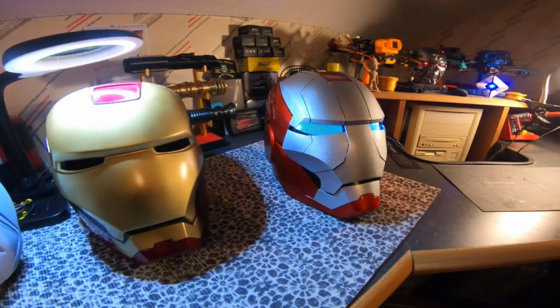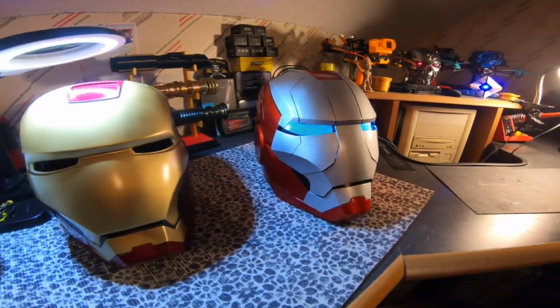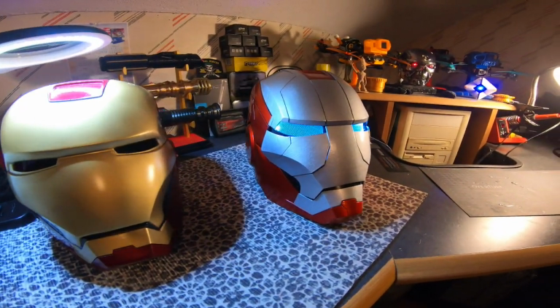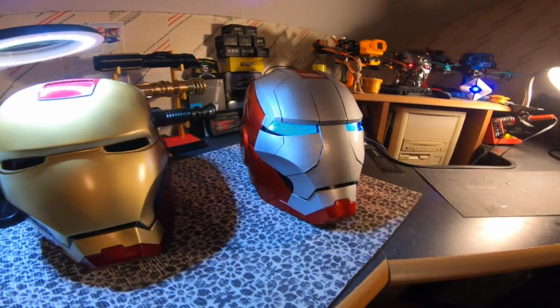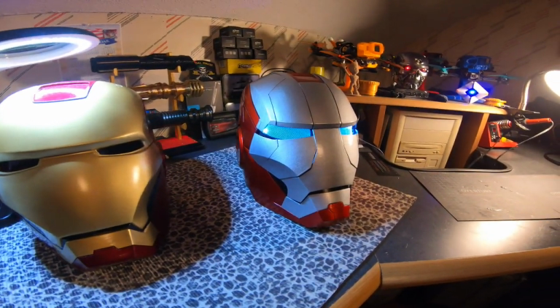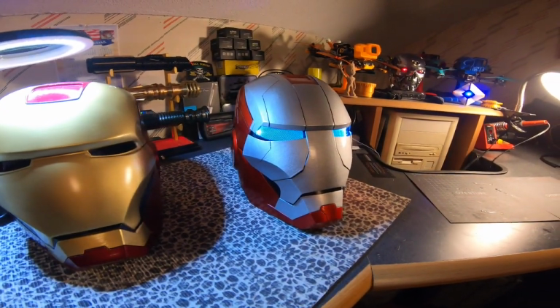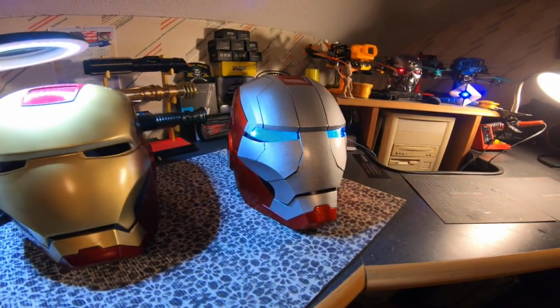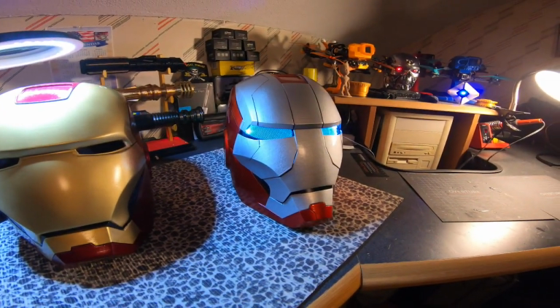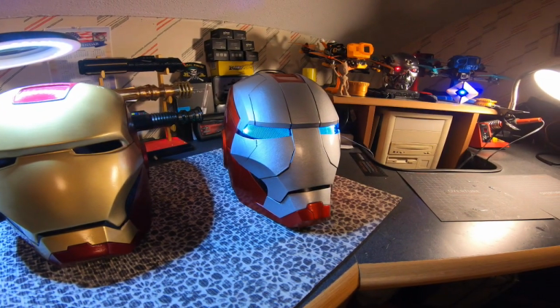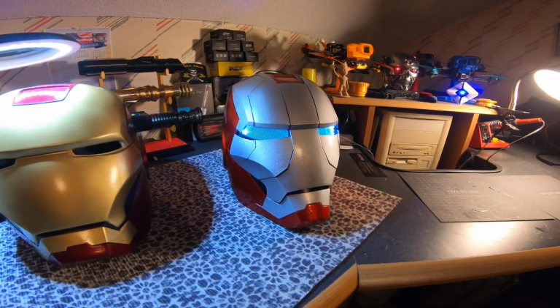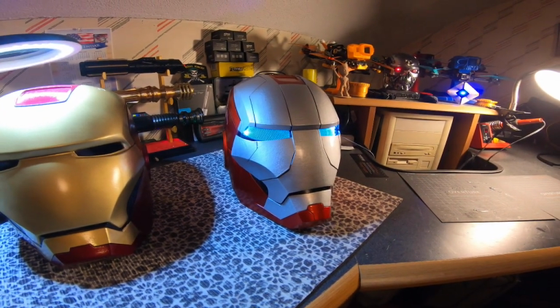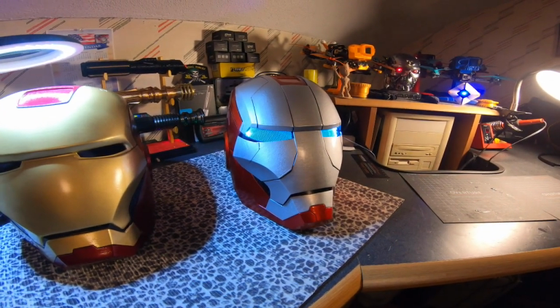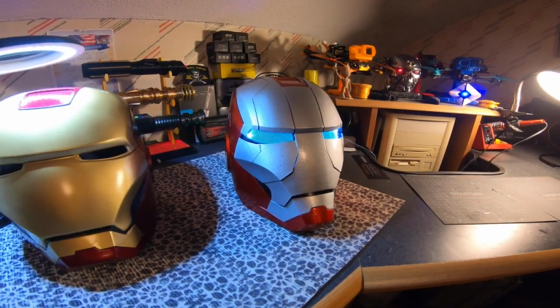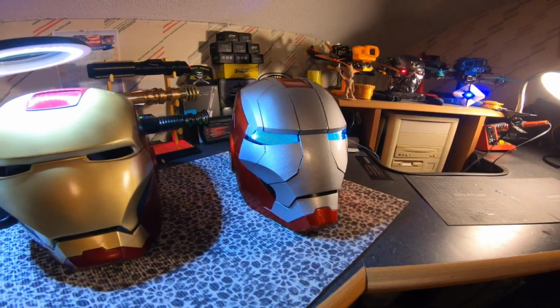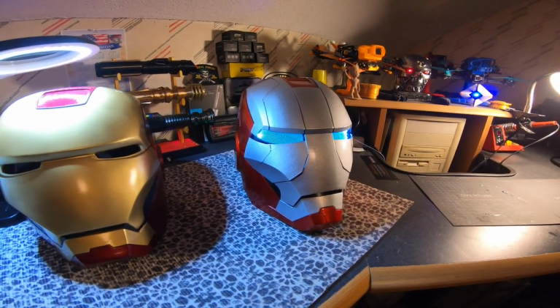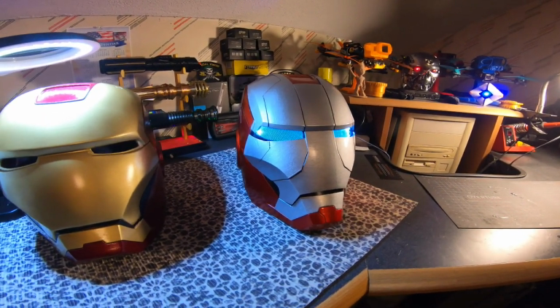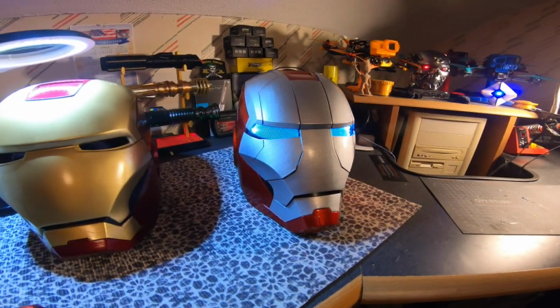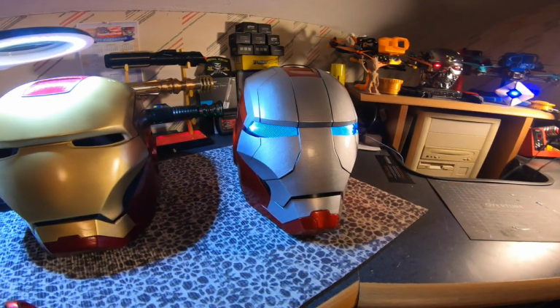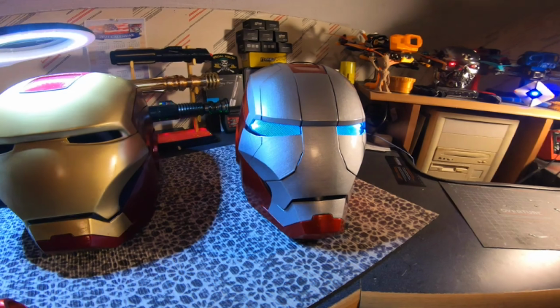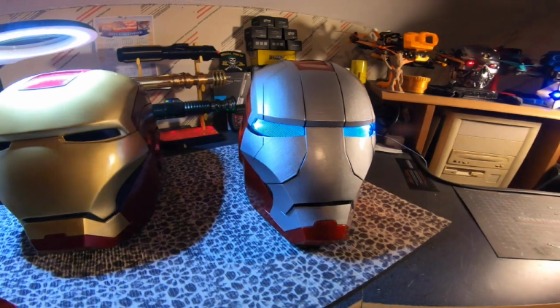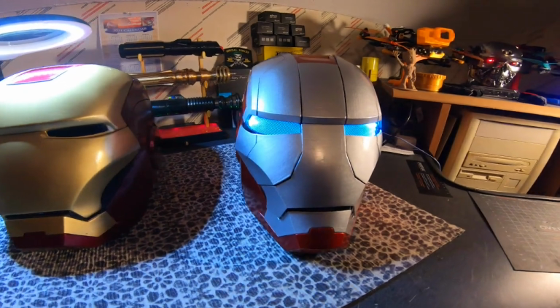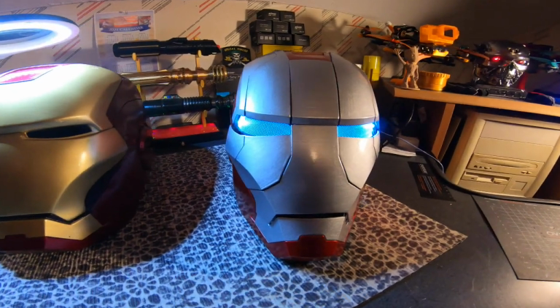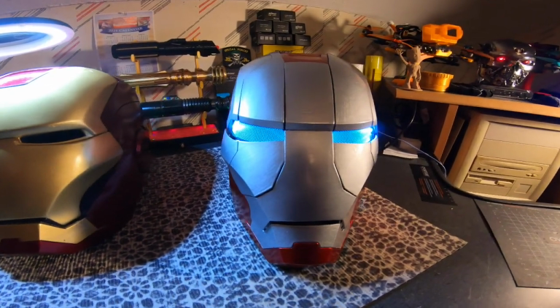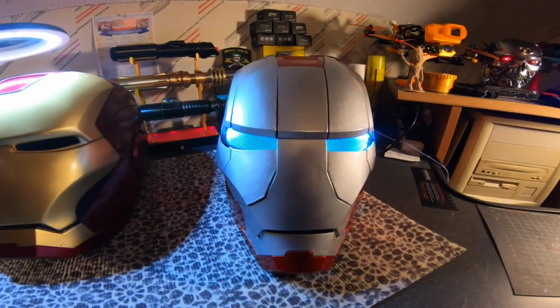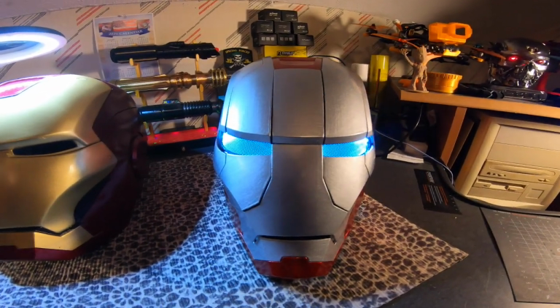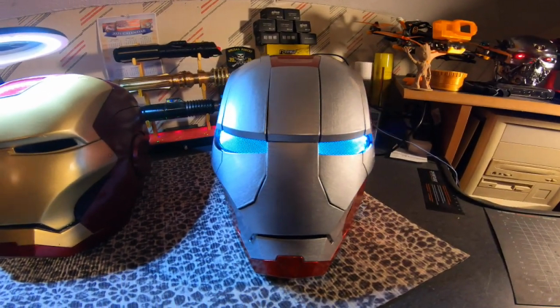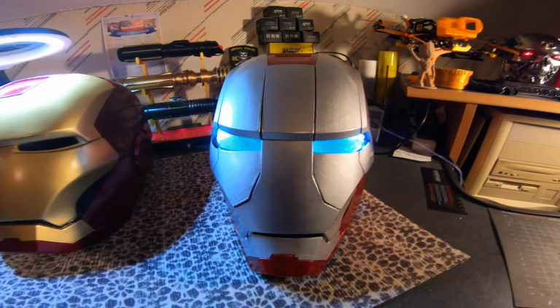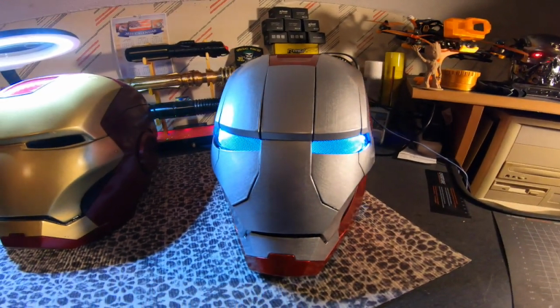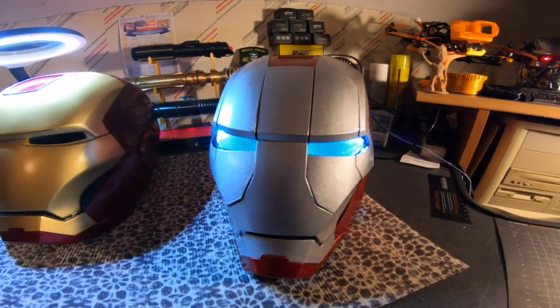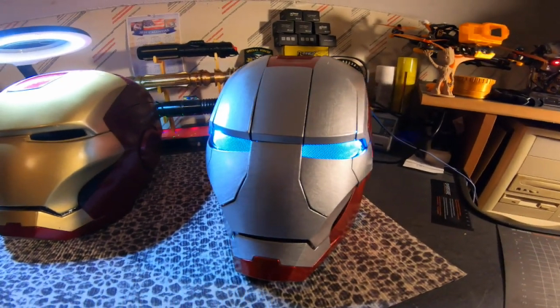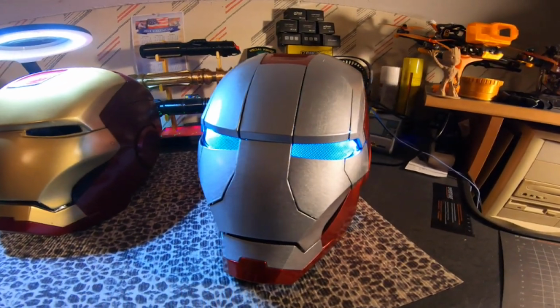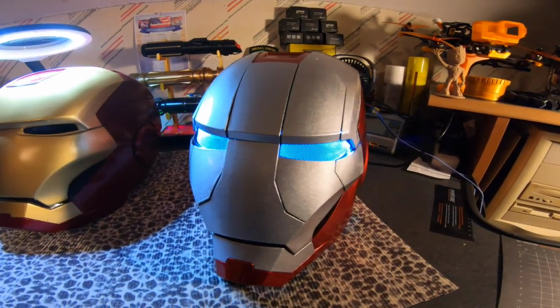All right, so that's it — the Mach 5 is complete.